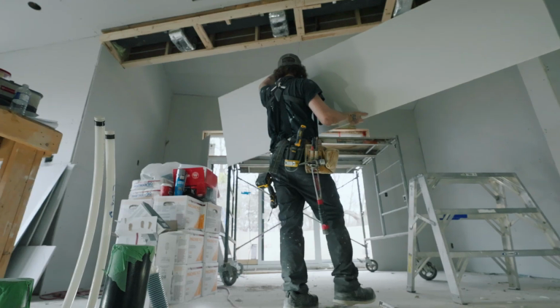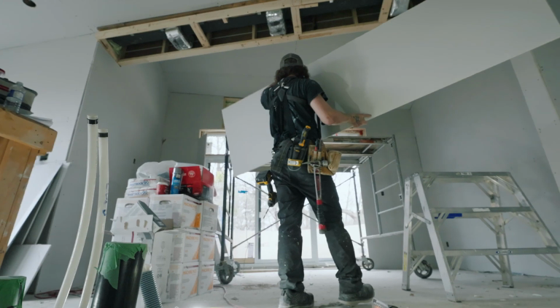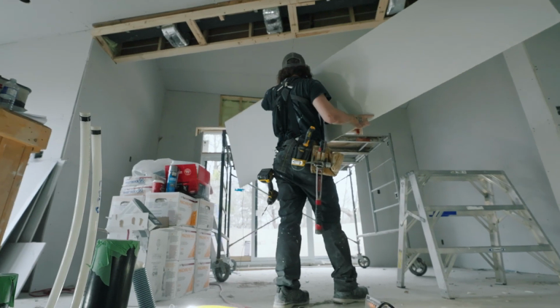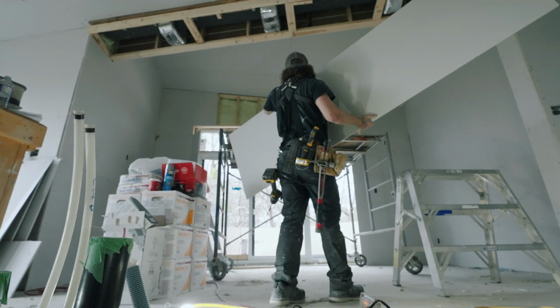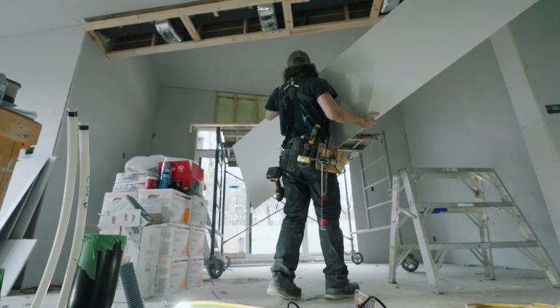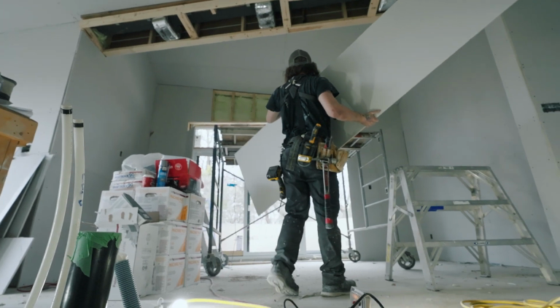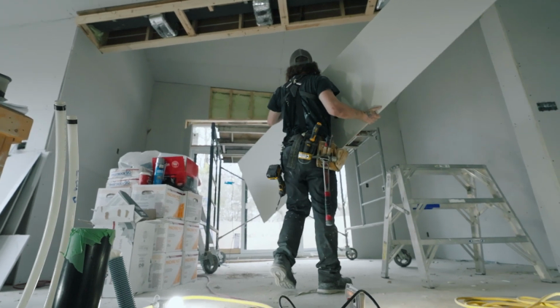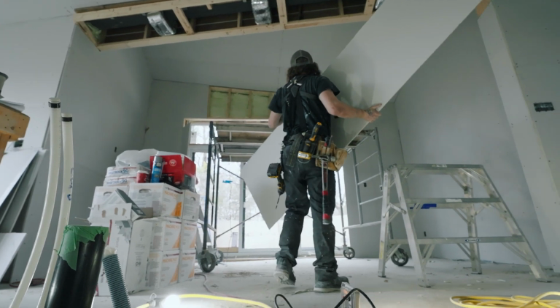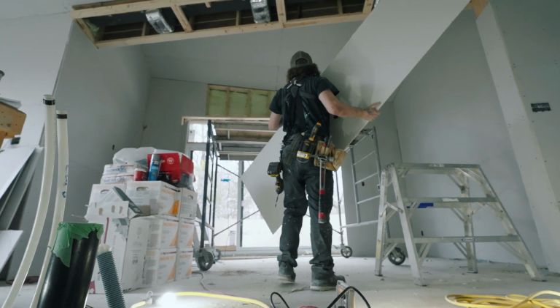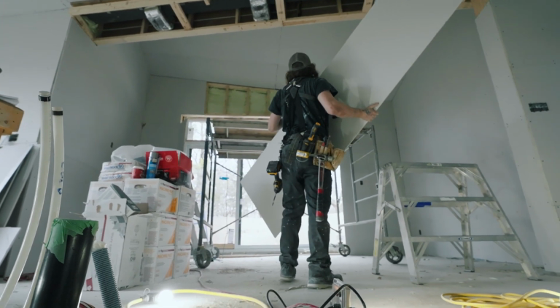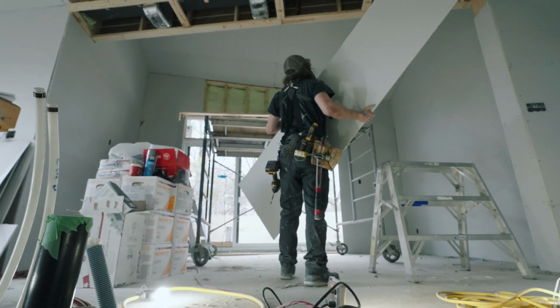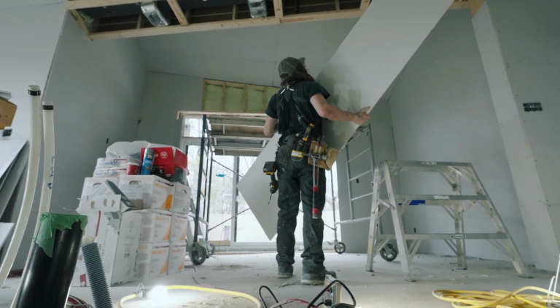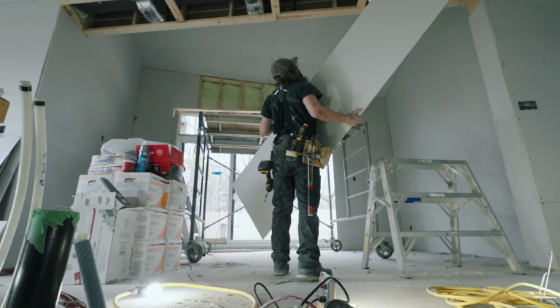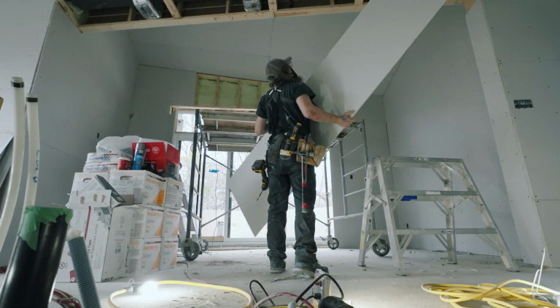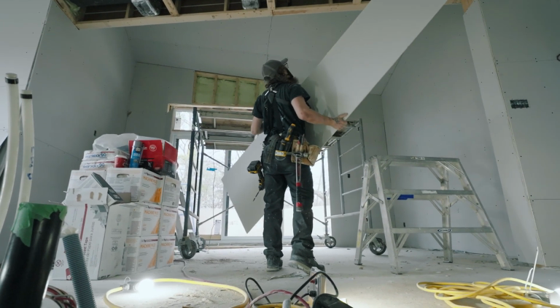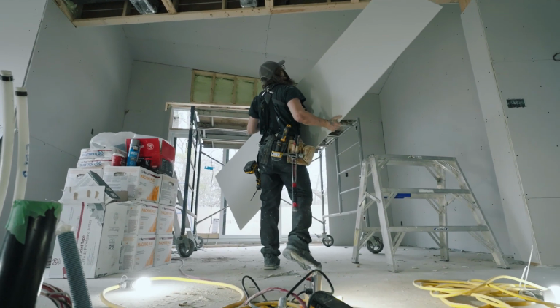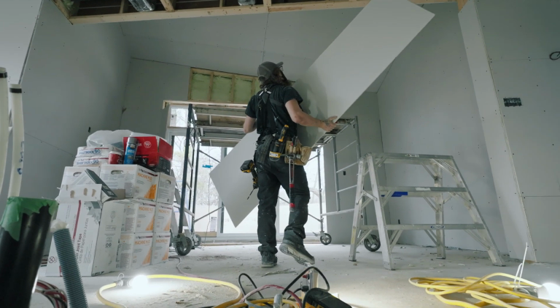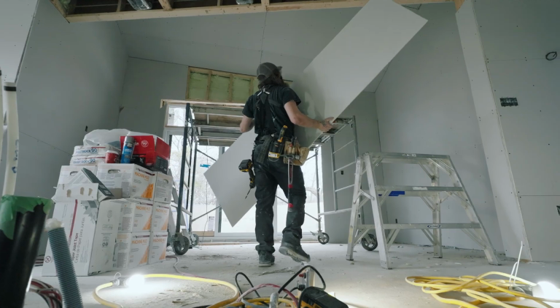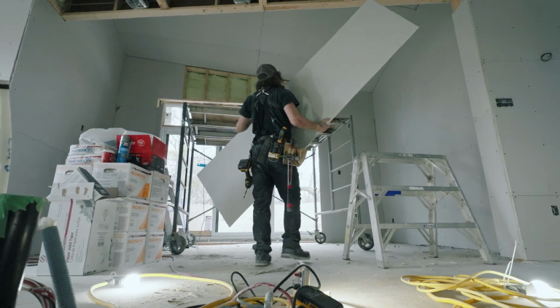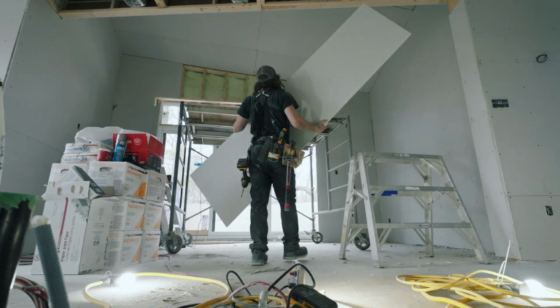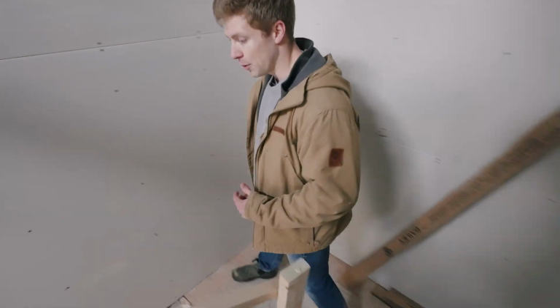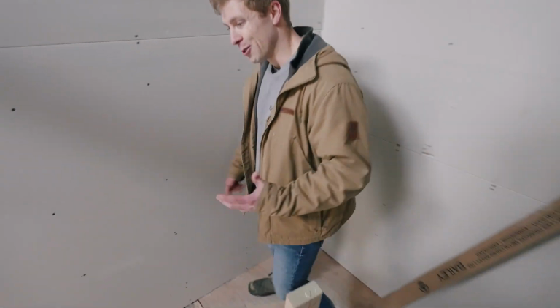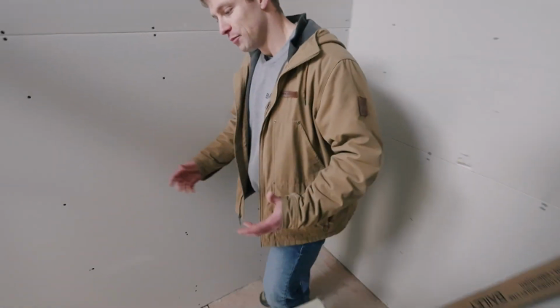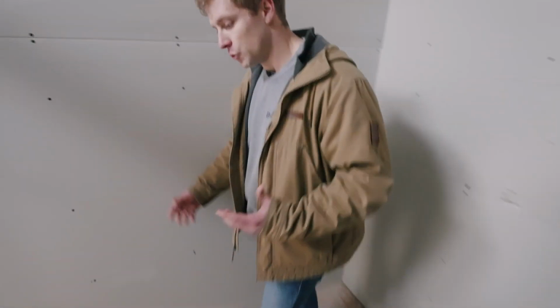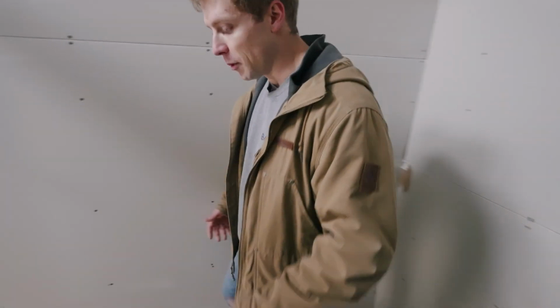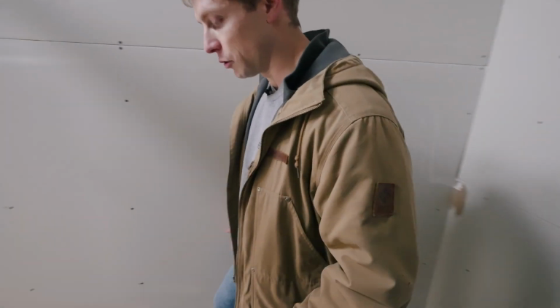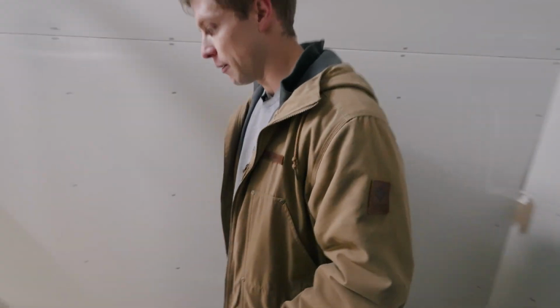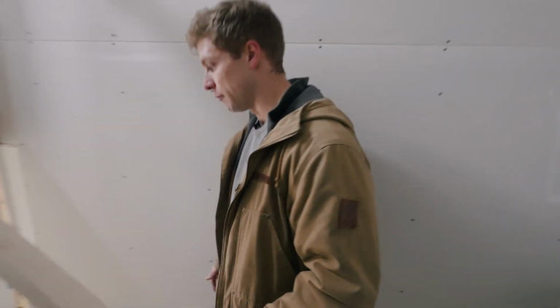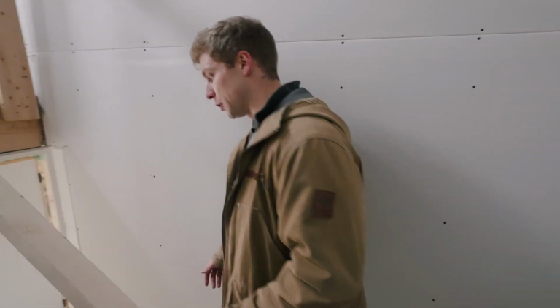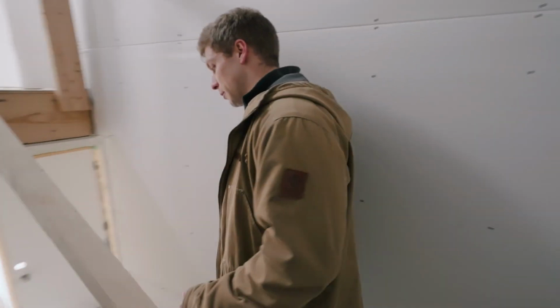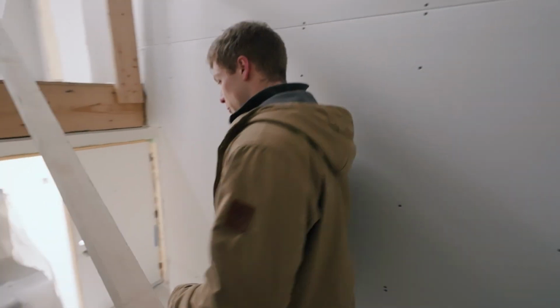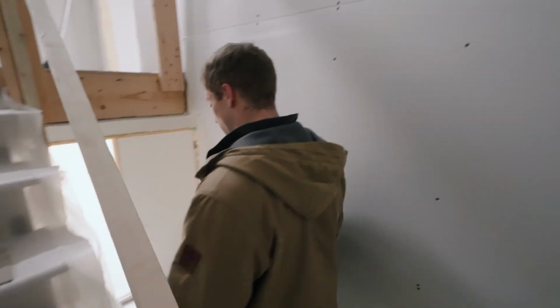Very exciting project. Right now we're in the drywall phase, and we're about two months away from finishing the project.